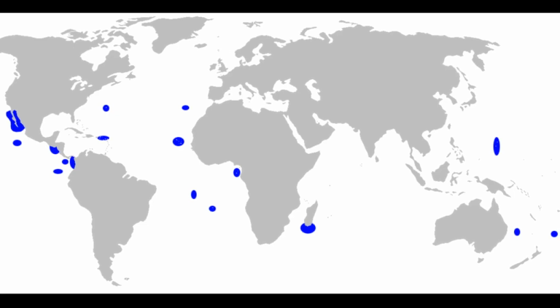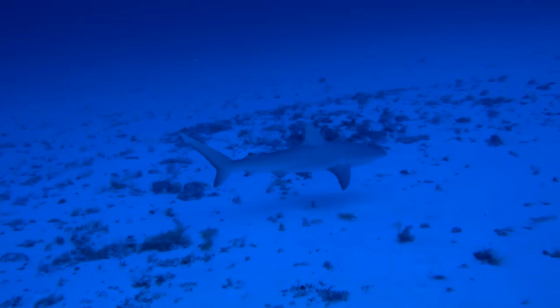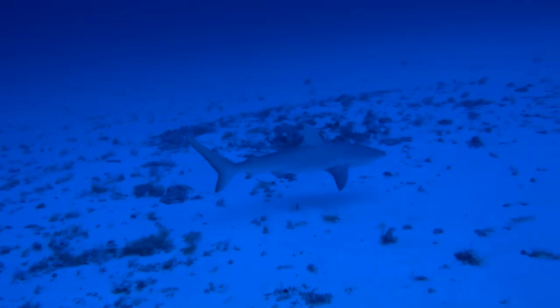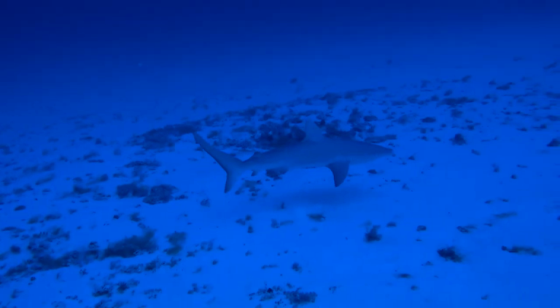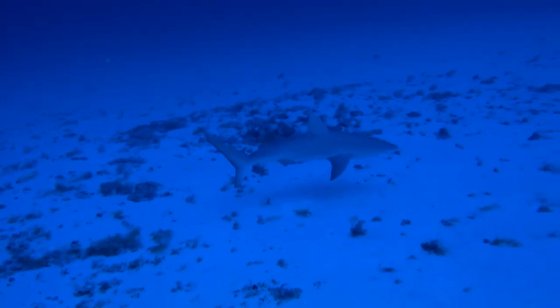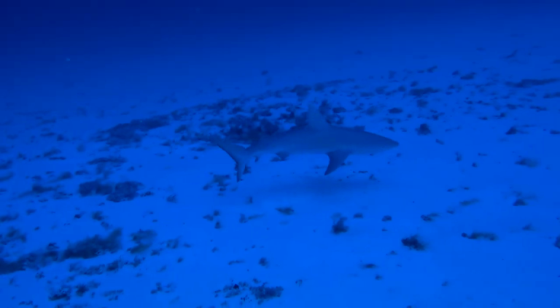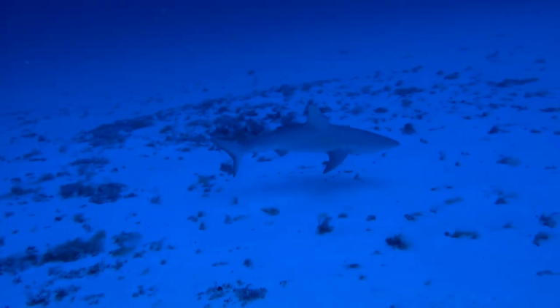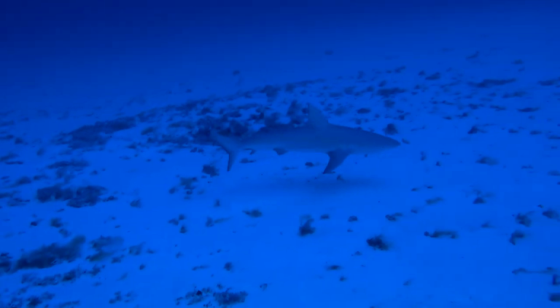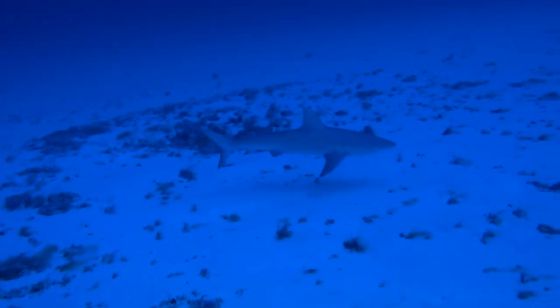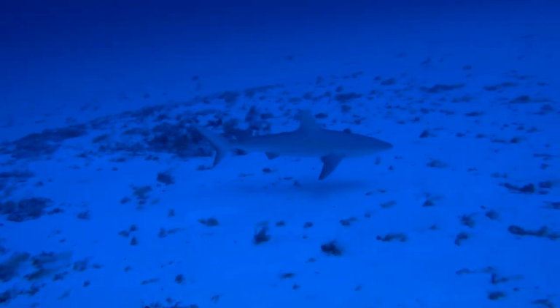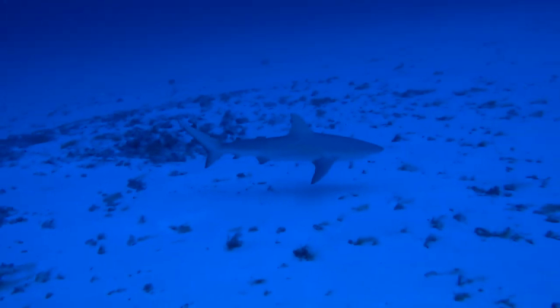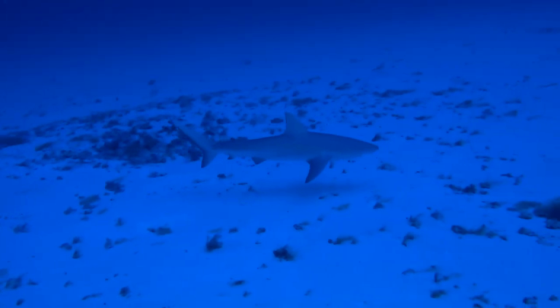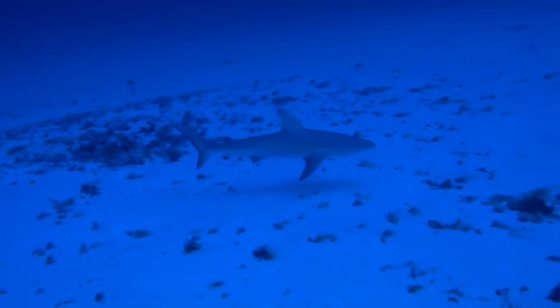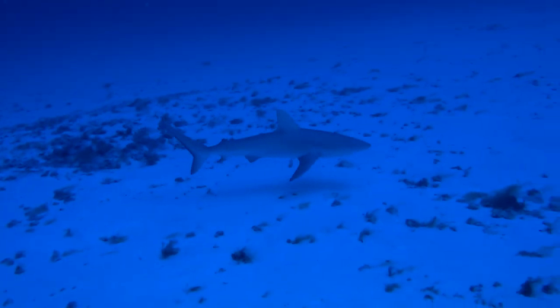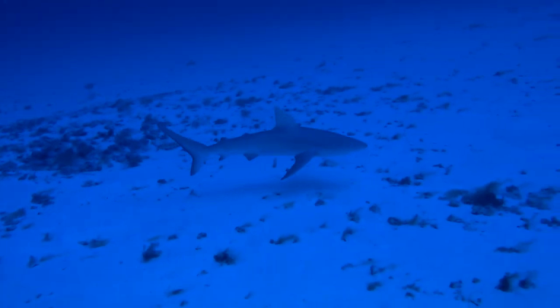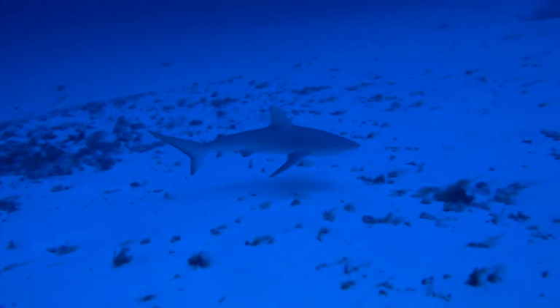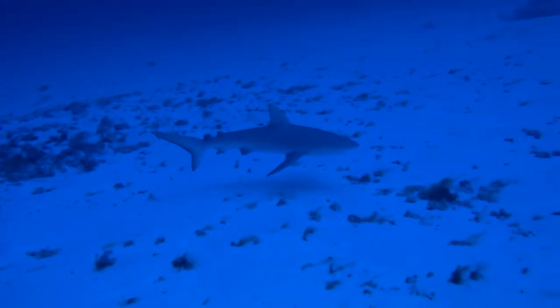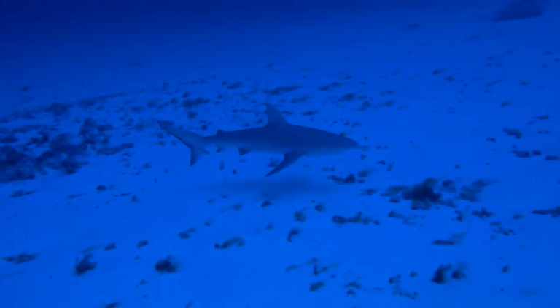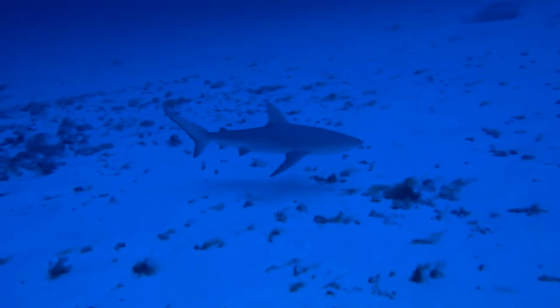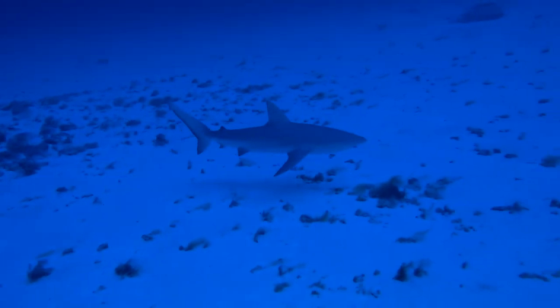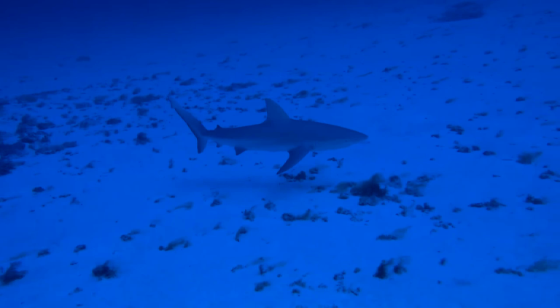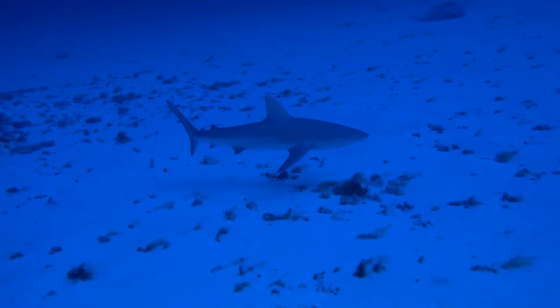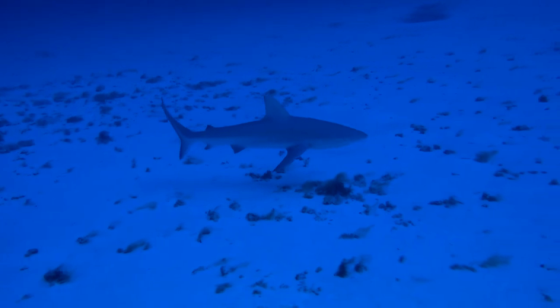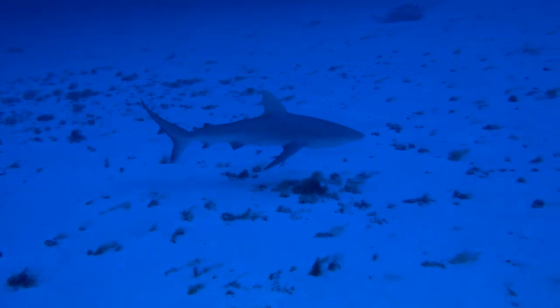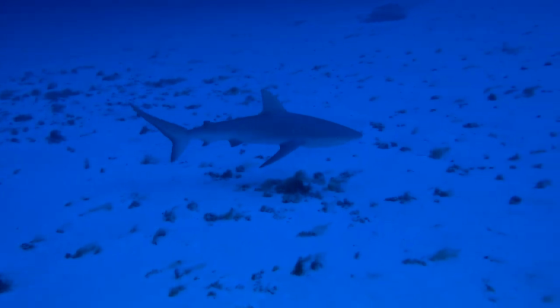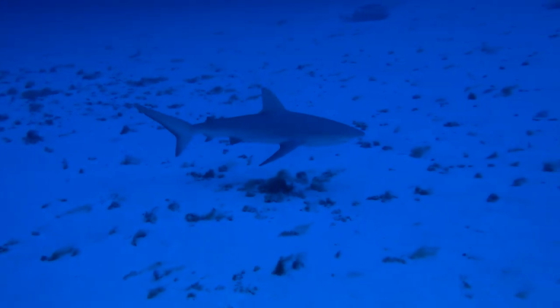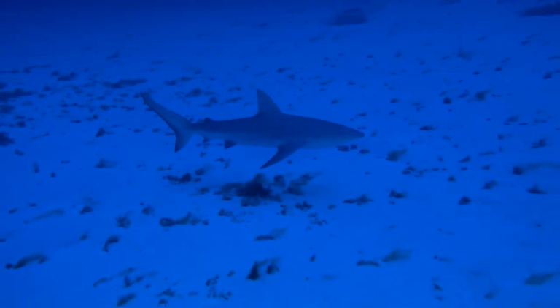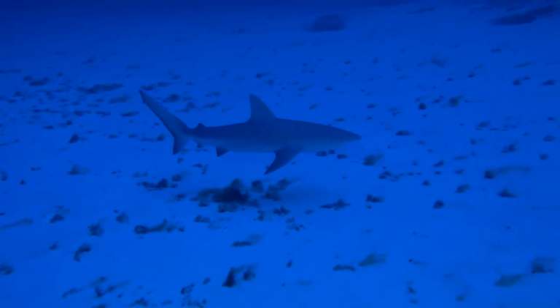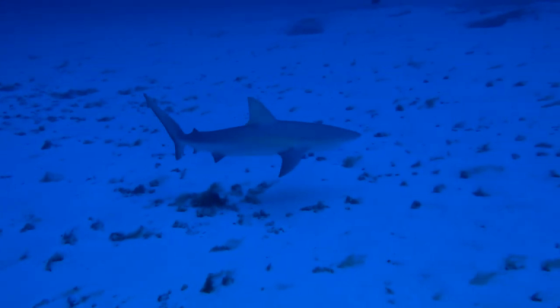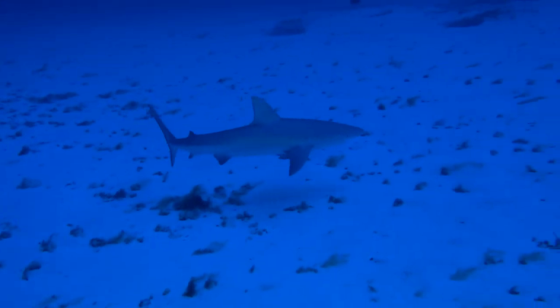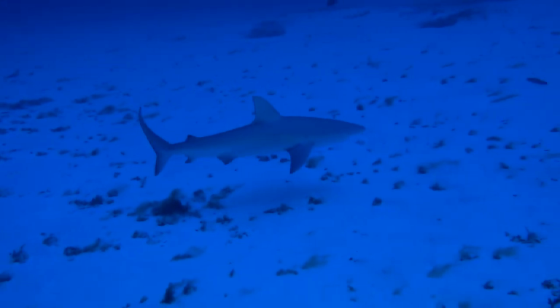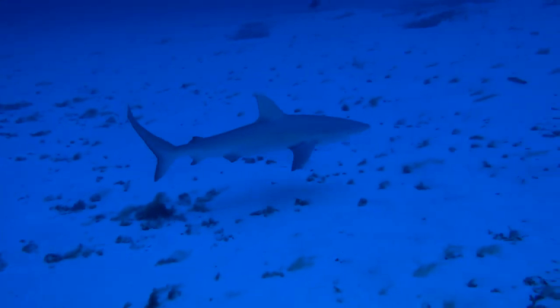They generally stay in deep water during the daytime and move to shallow, rocky shores at night.